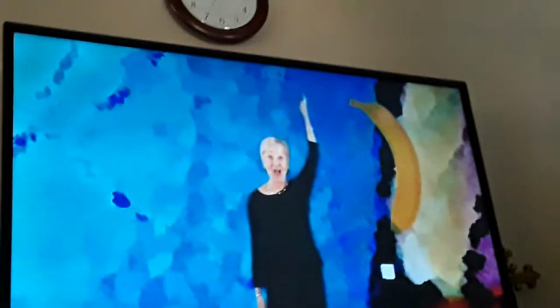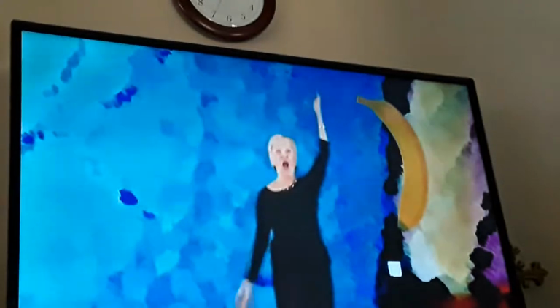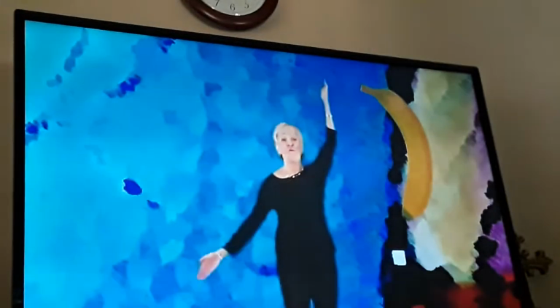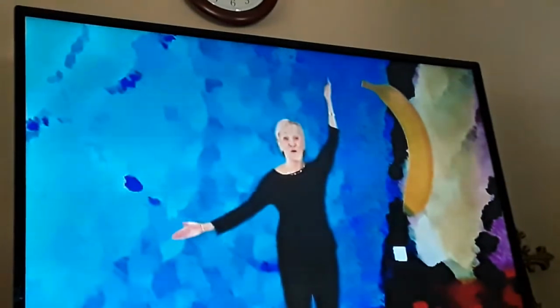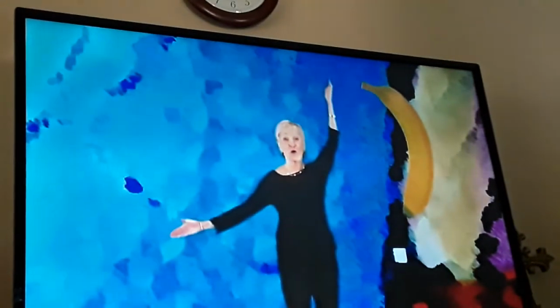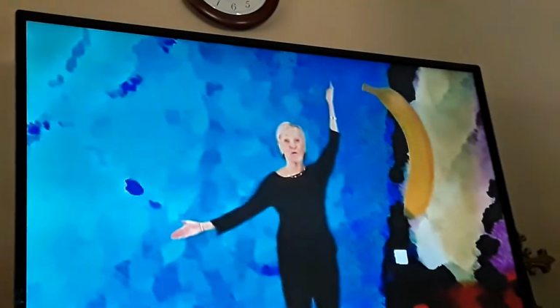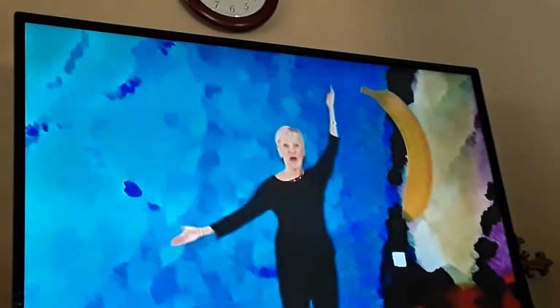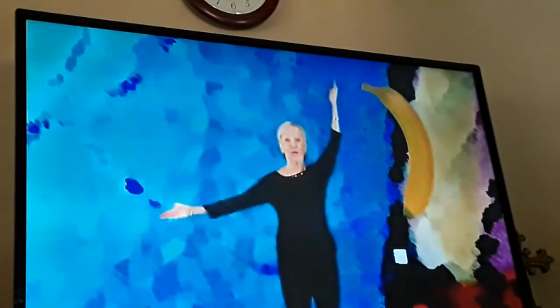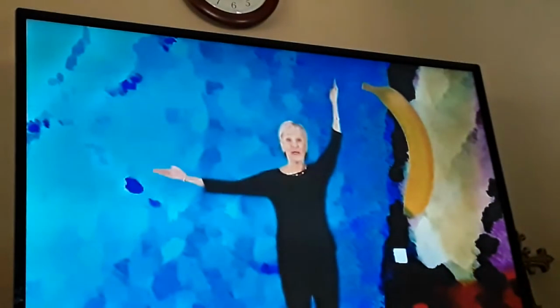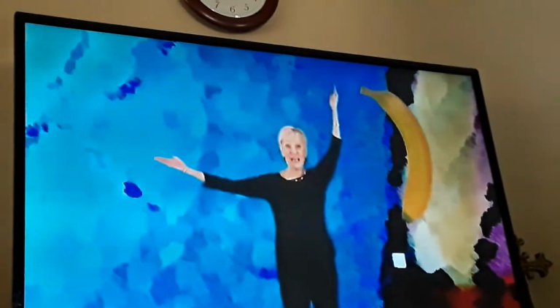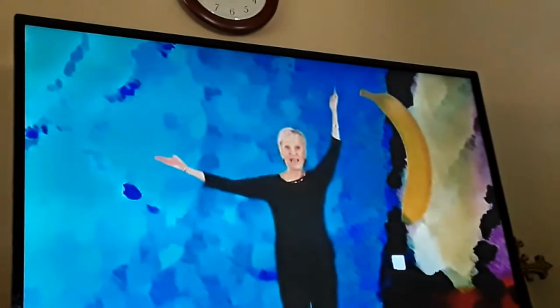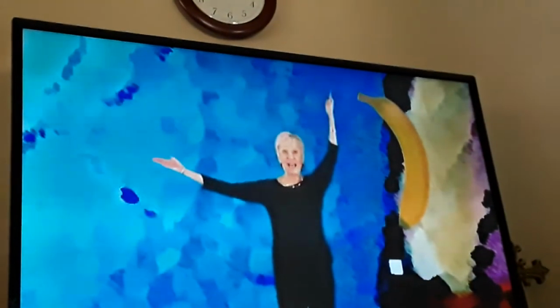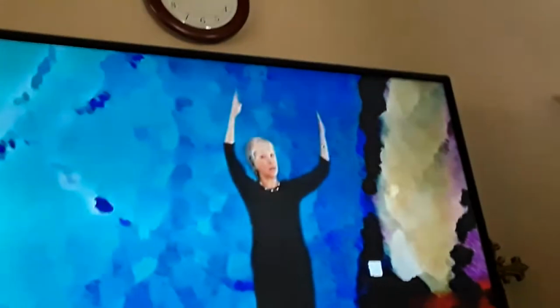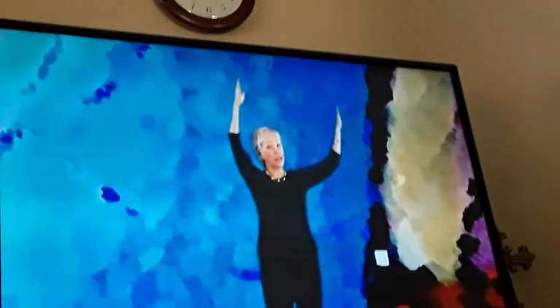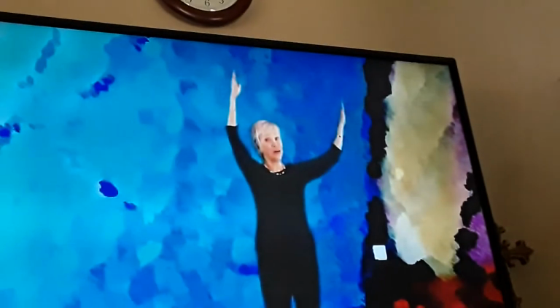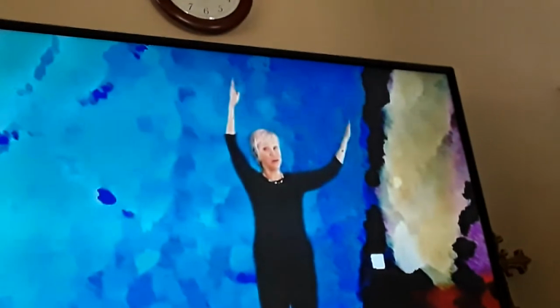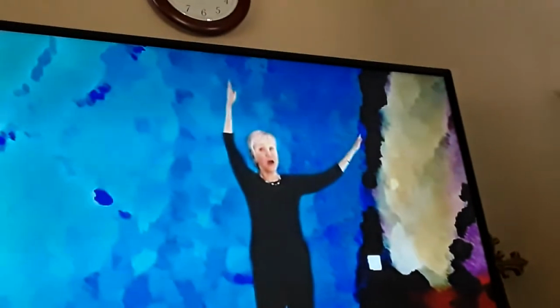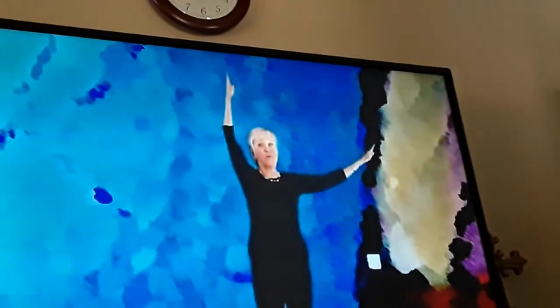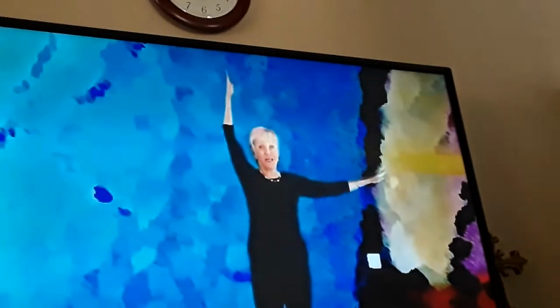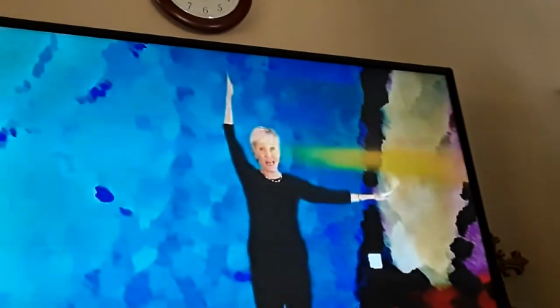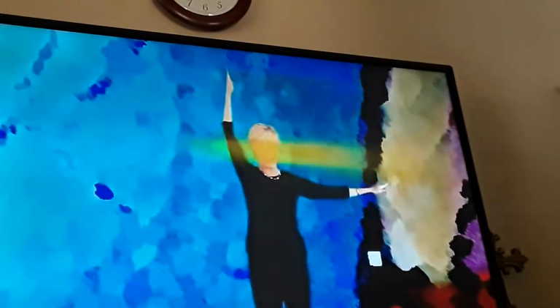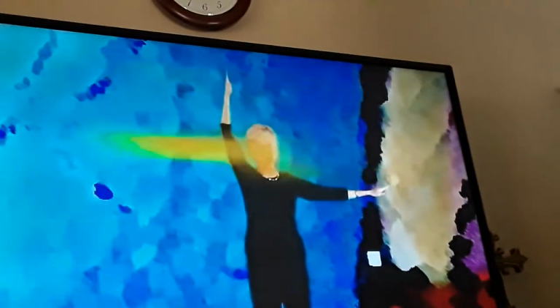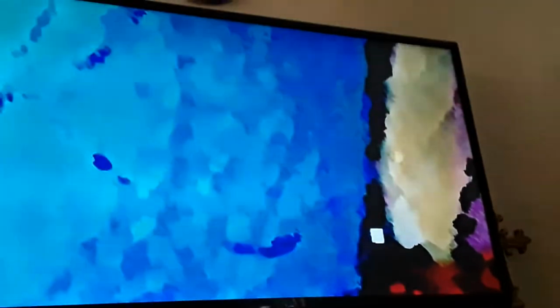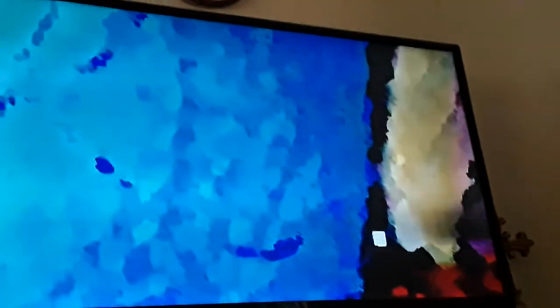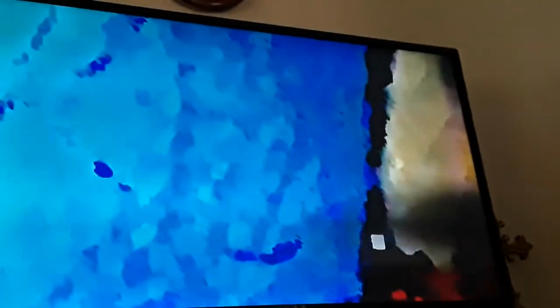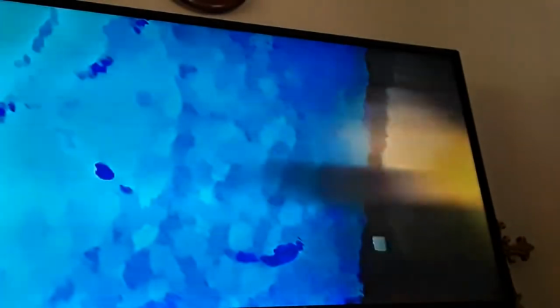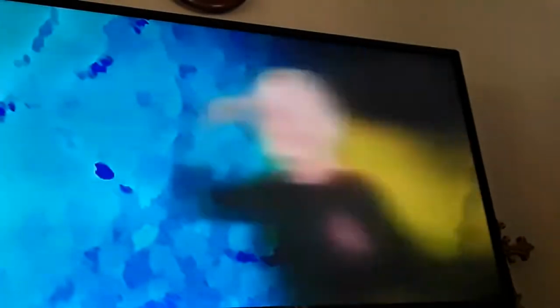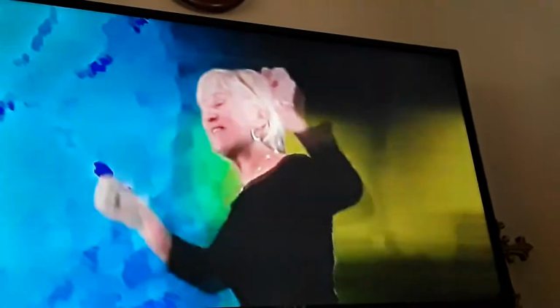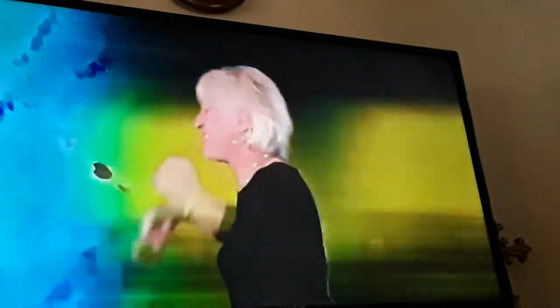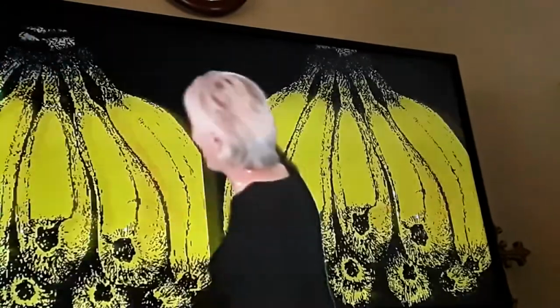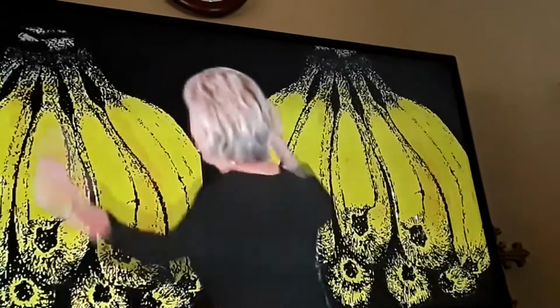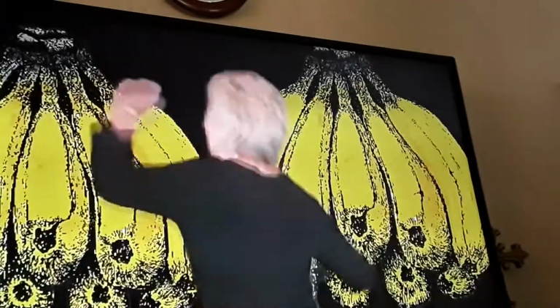Form the banana, peel the banana, gum the banana.